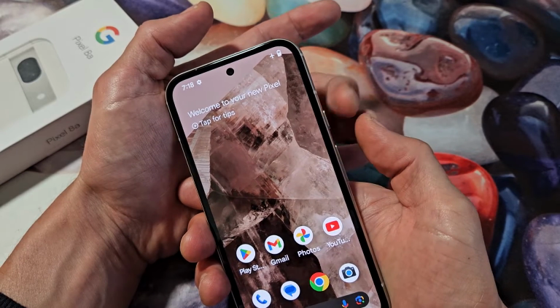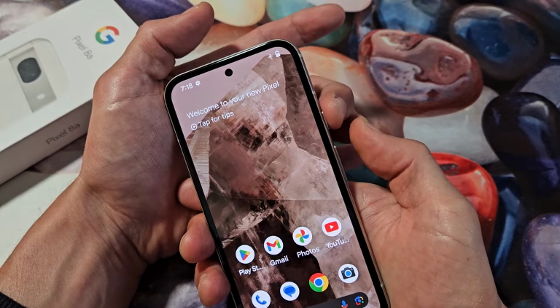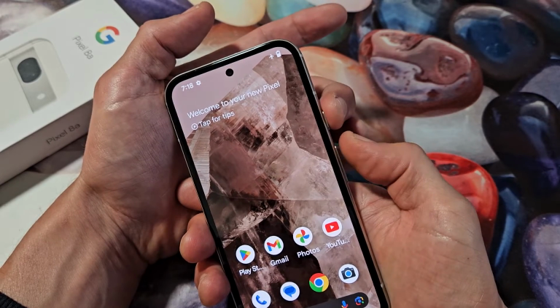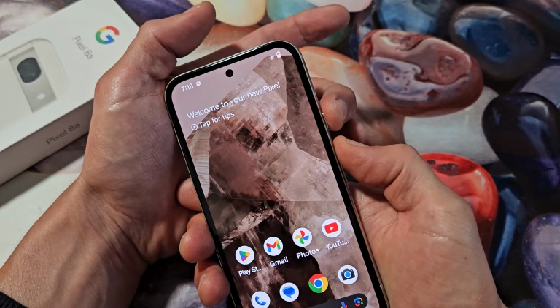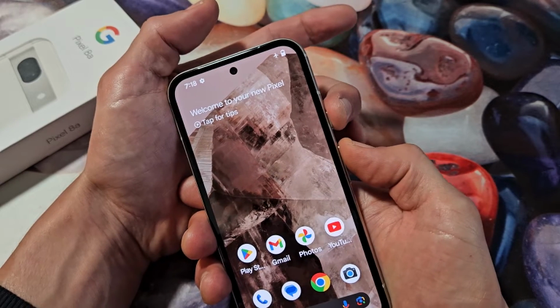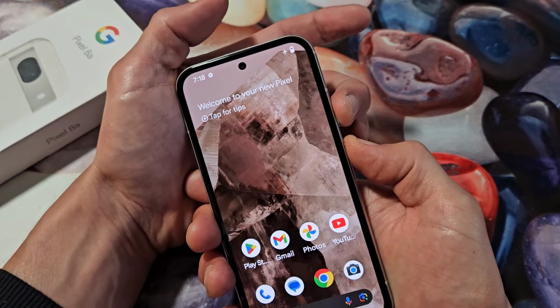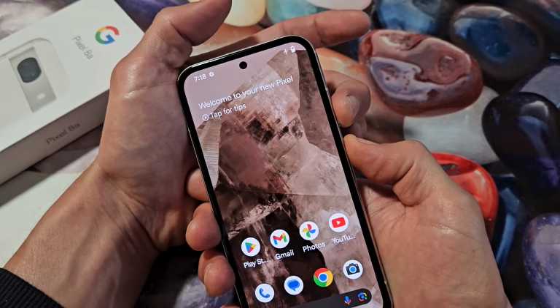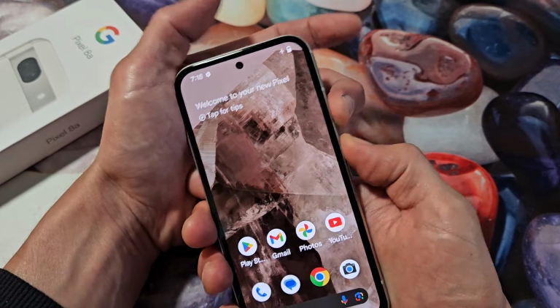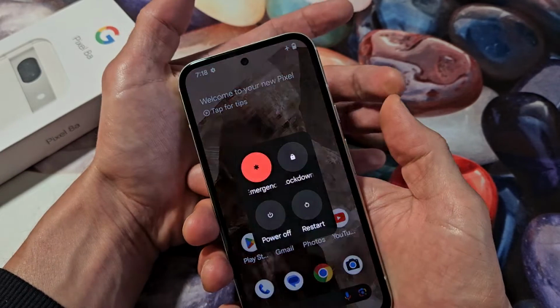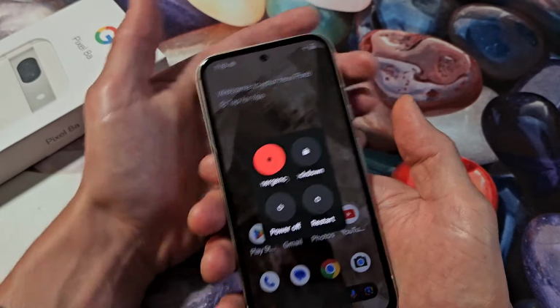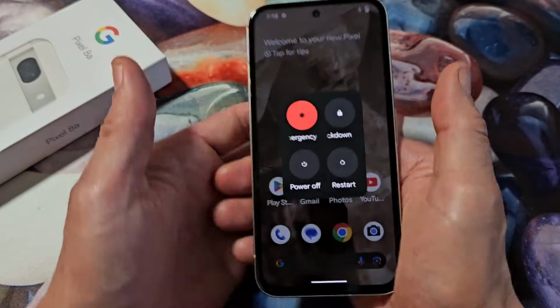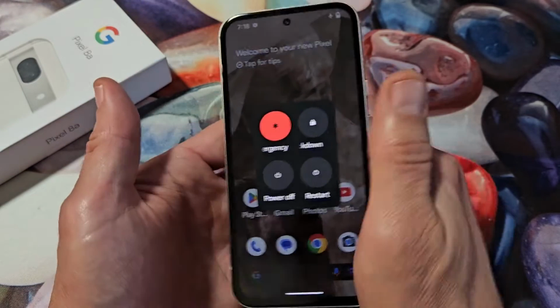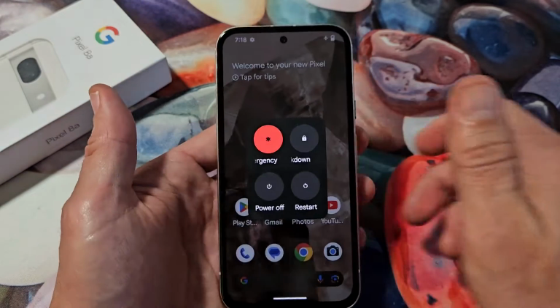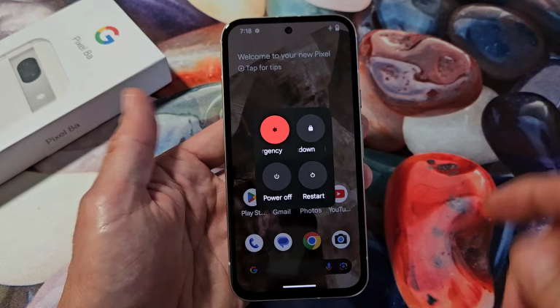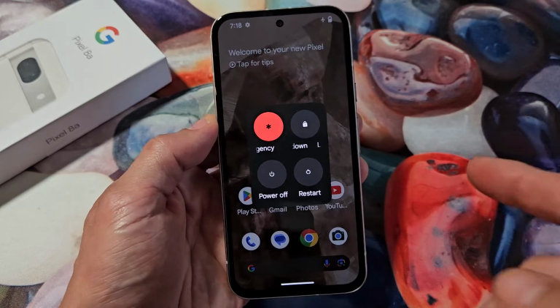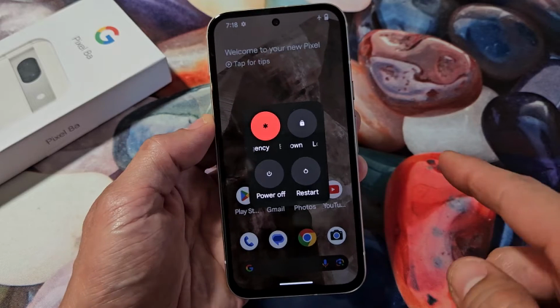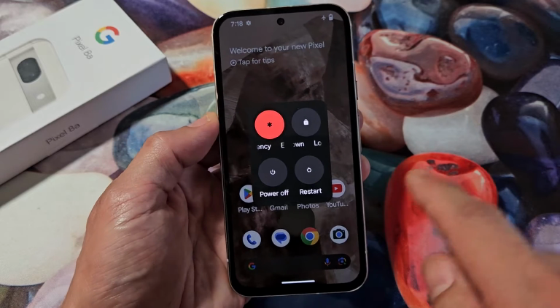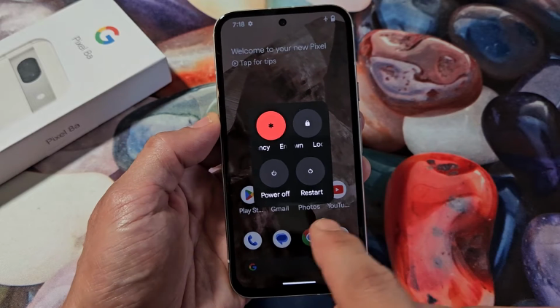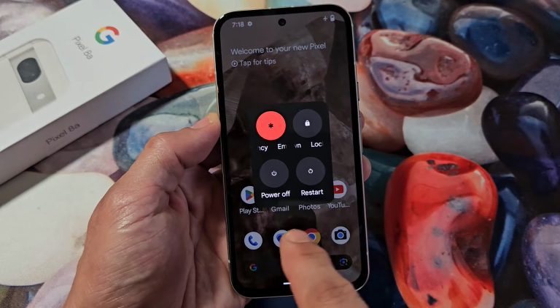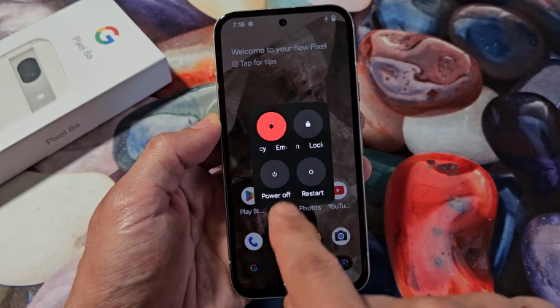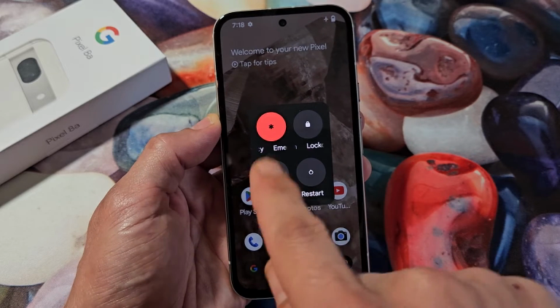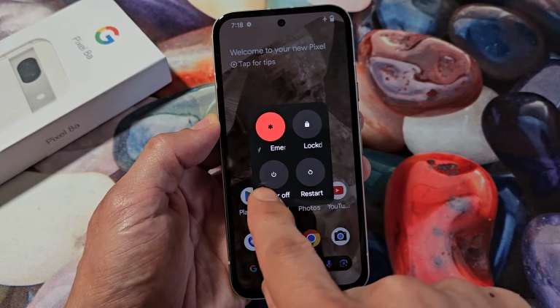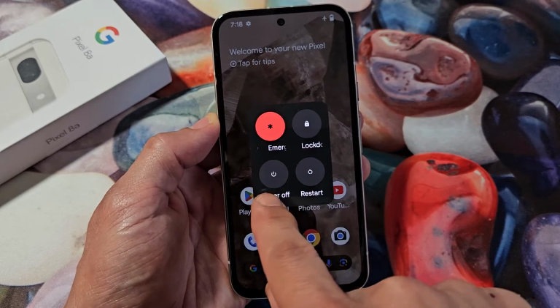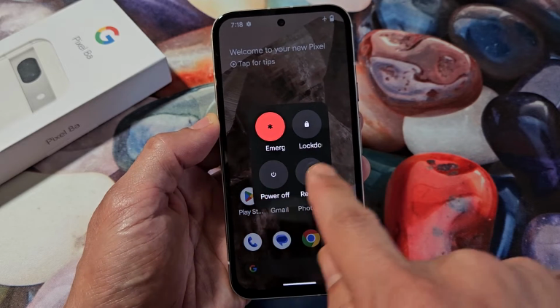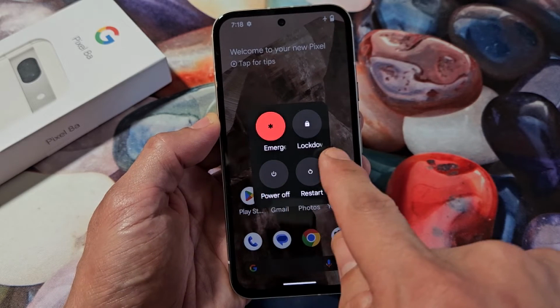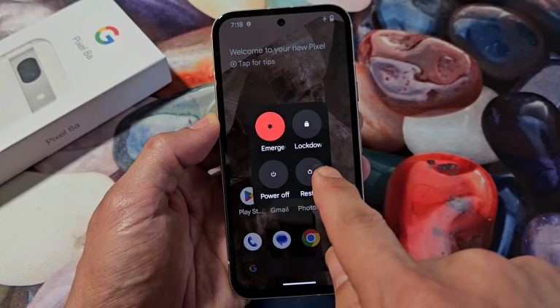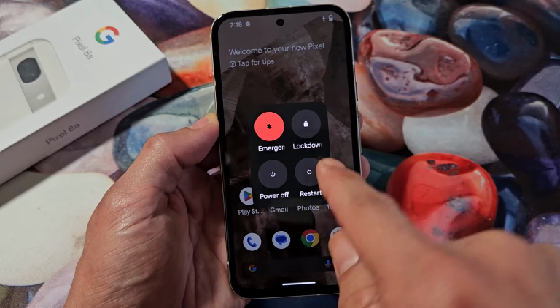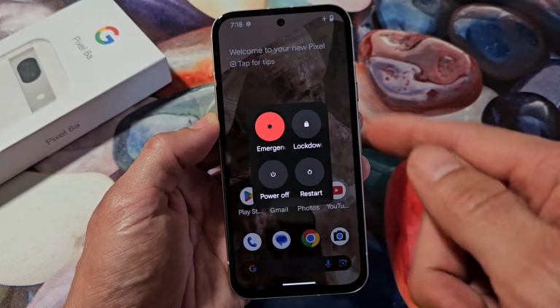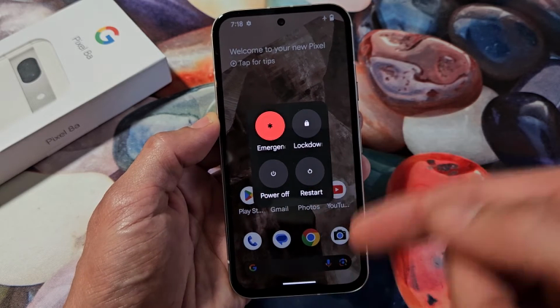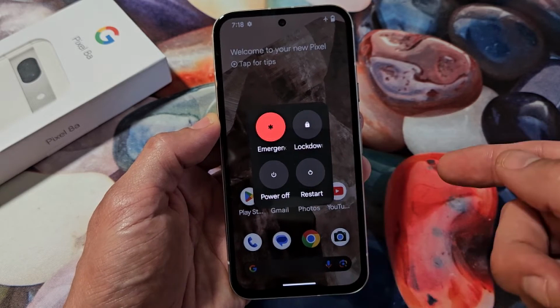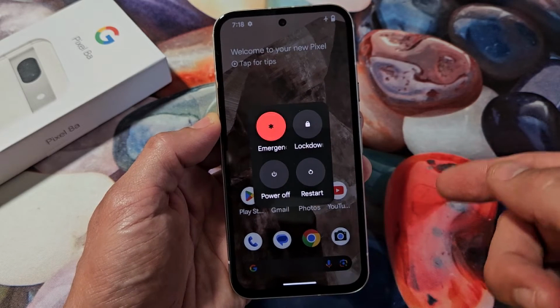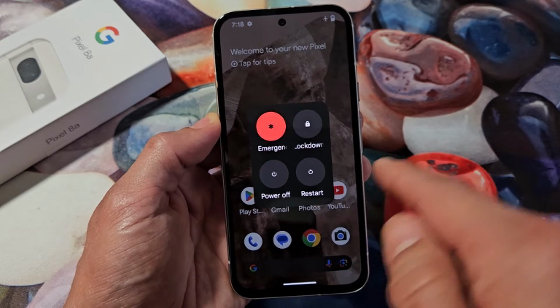Power button, volume up — ready, set, go. This will pop up a menu, and from here if you just press and hold down the power off or restart, it'll boot into safe mode.